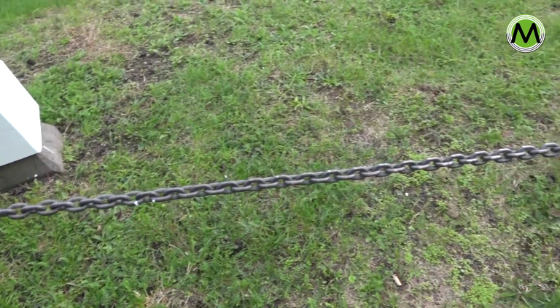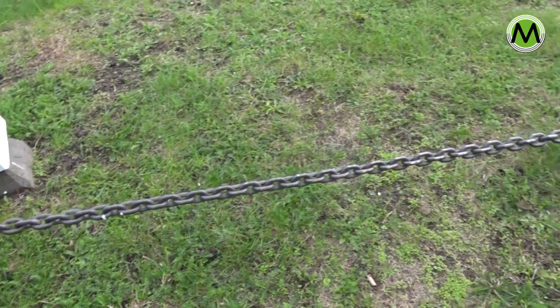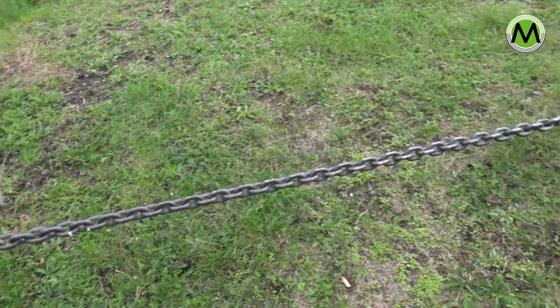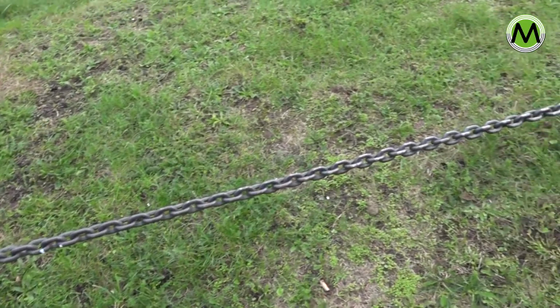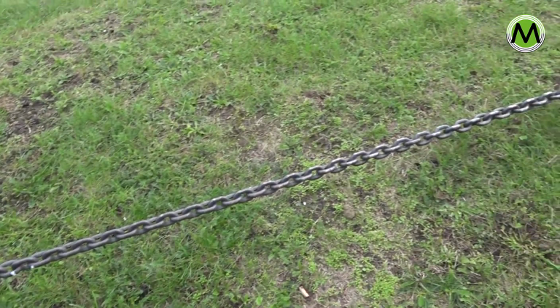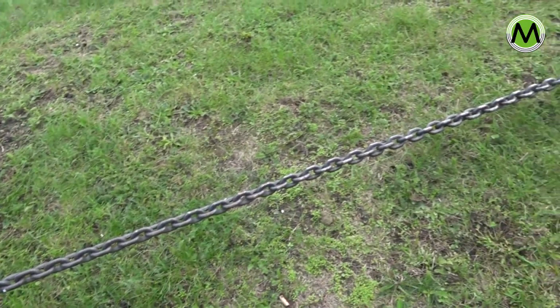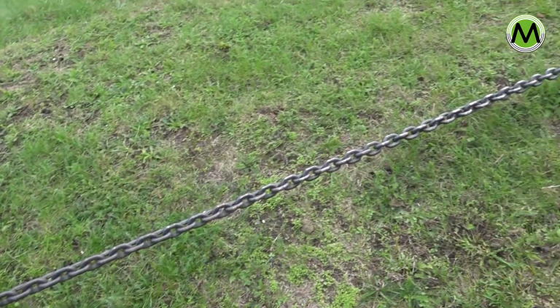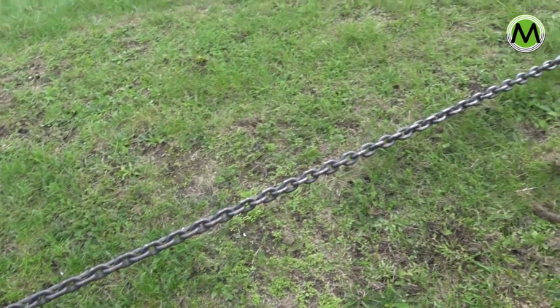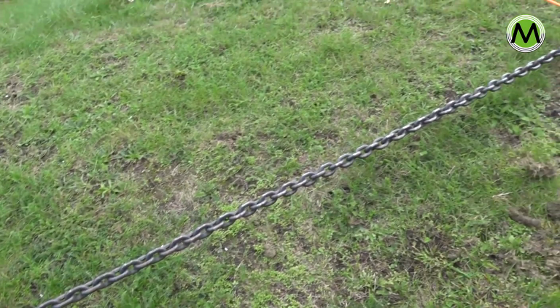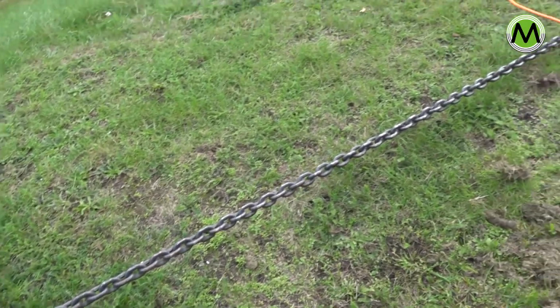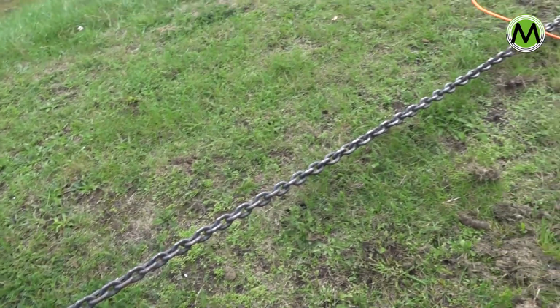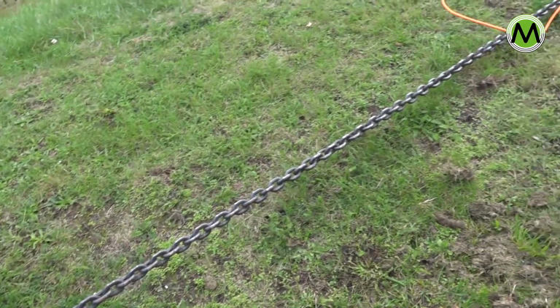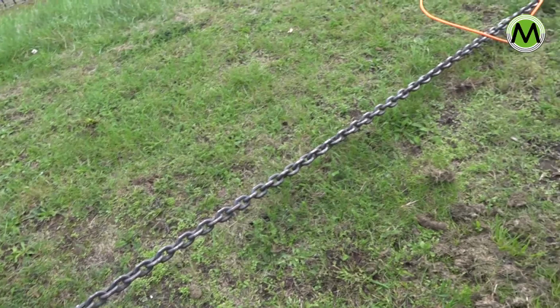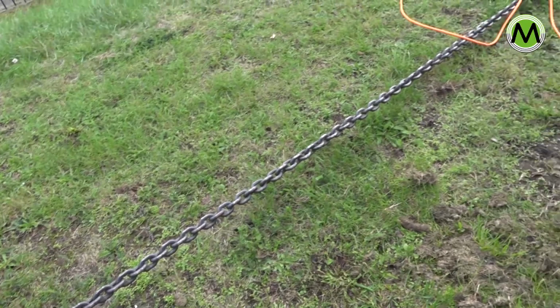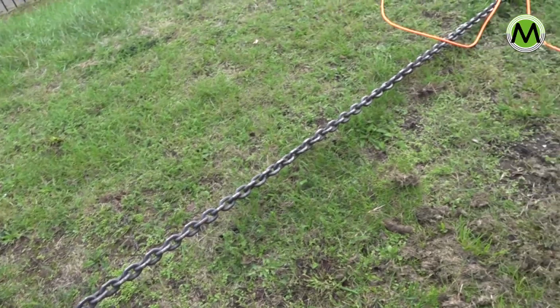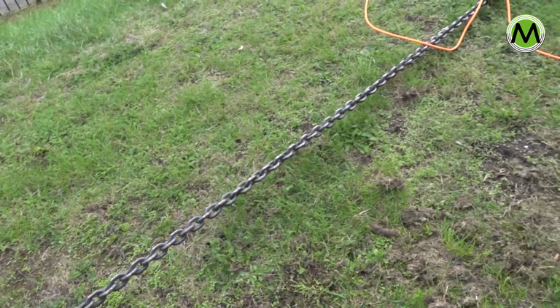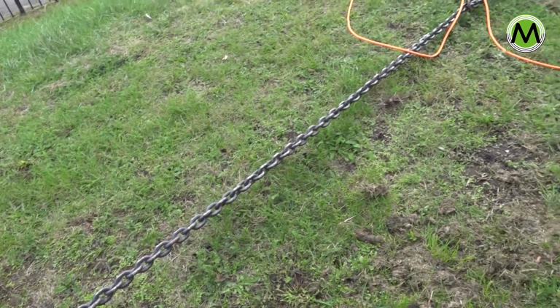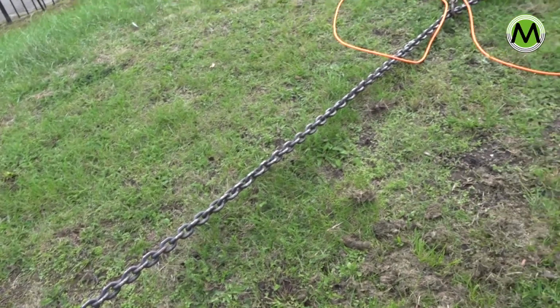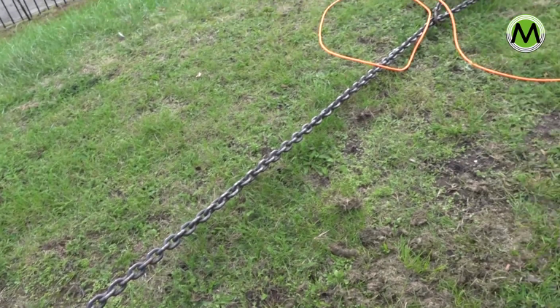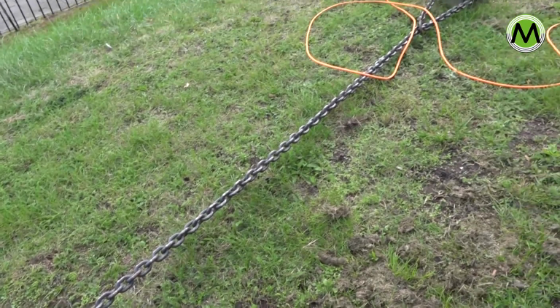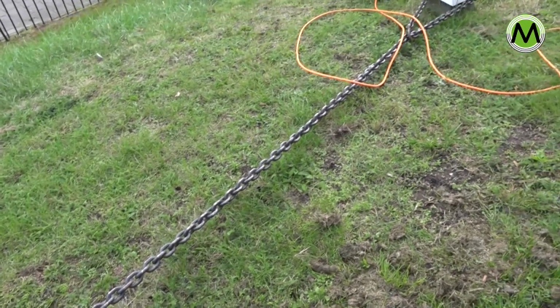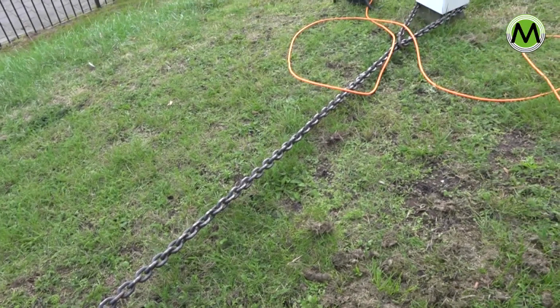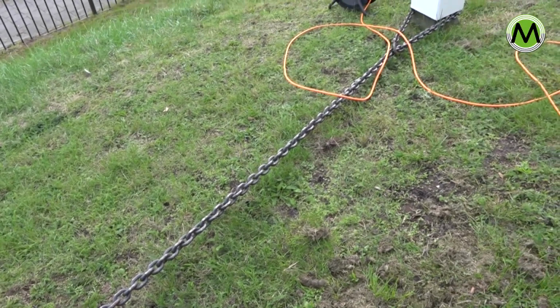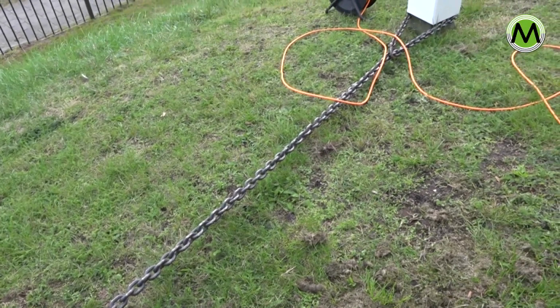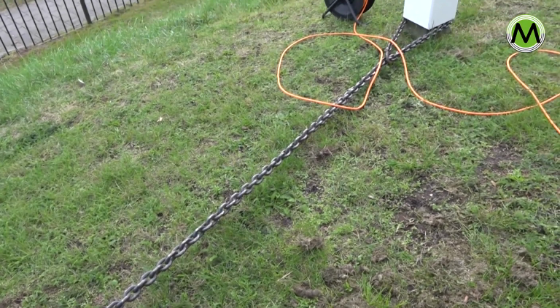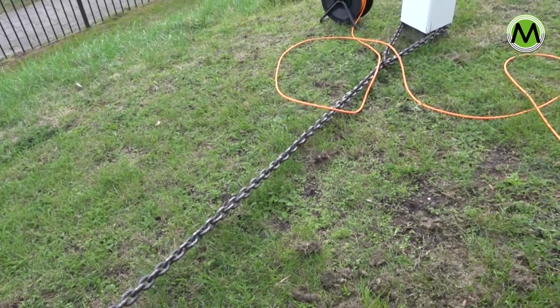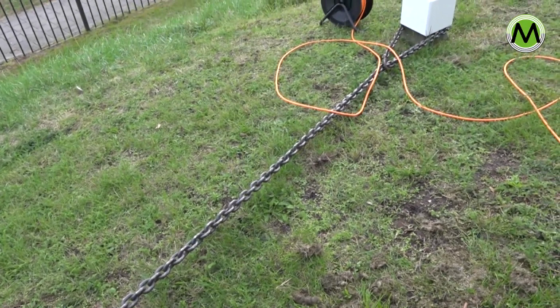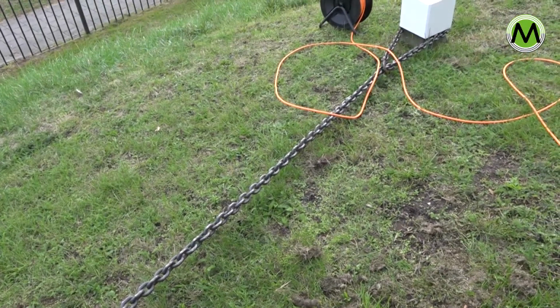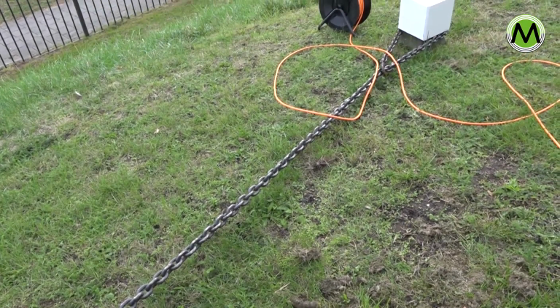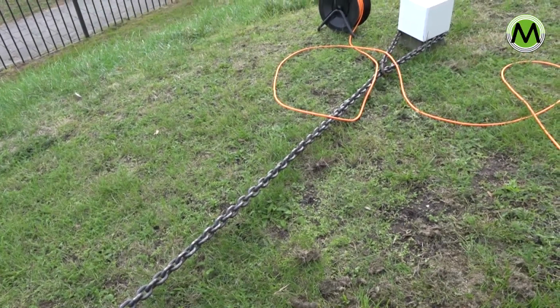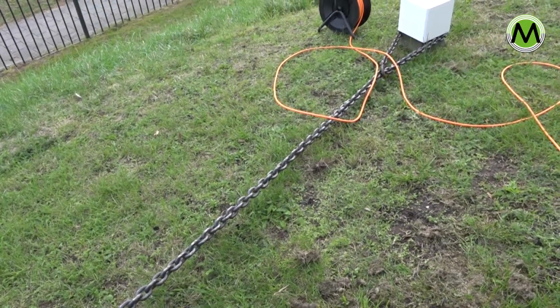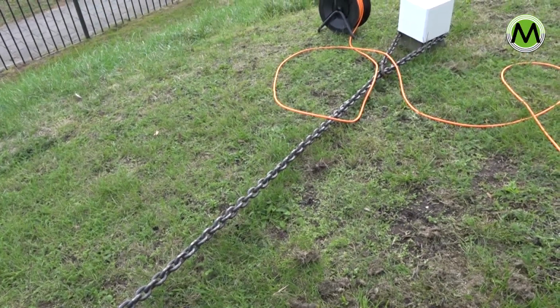Er zijn ook molens waar die helemaal draaien. Bijvoorbeeld een standaardmolen die kan helemaal draaien.